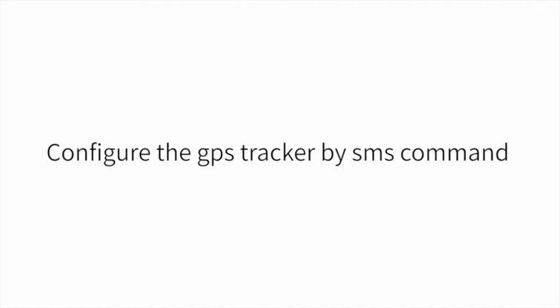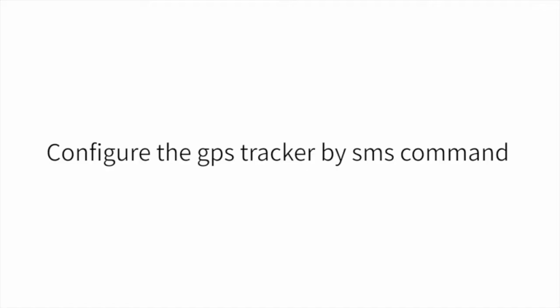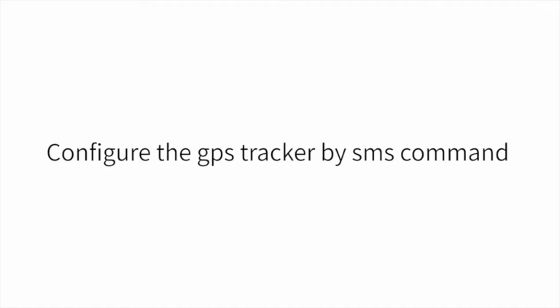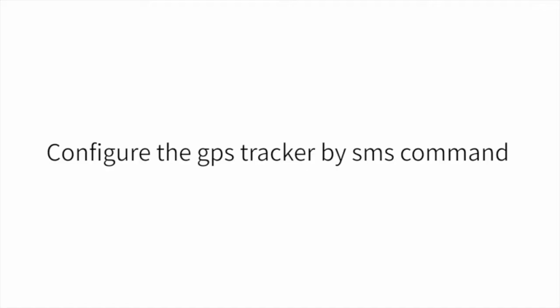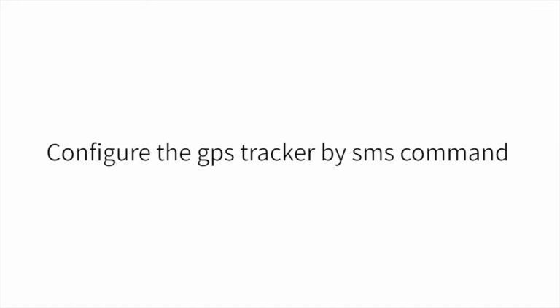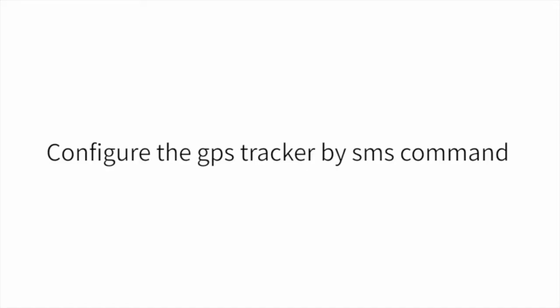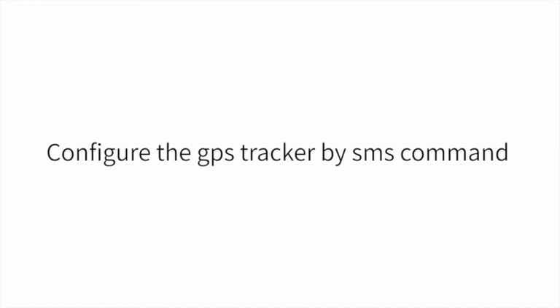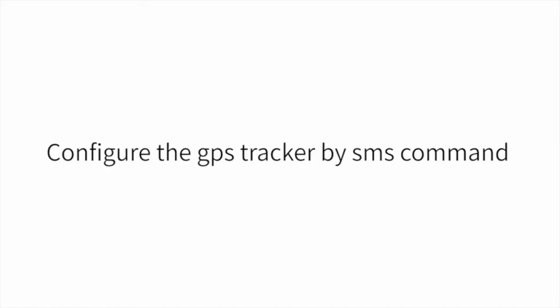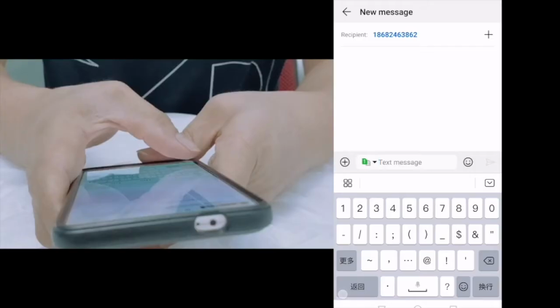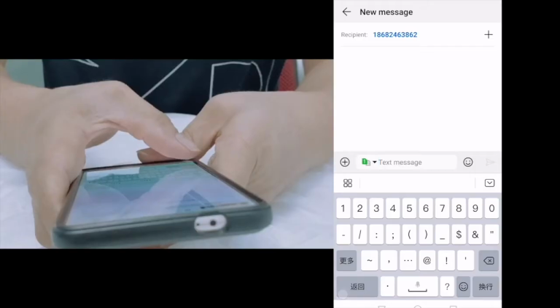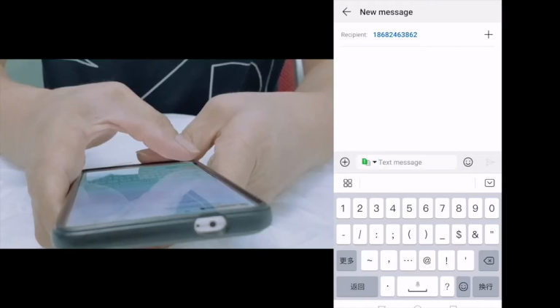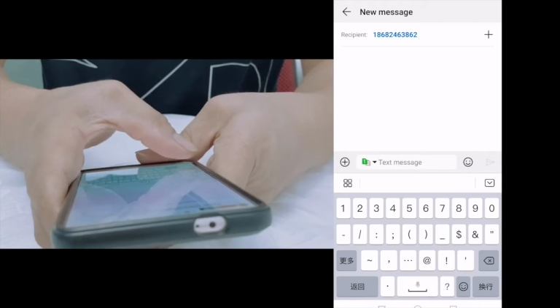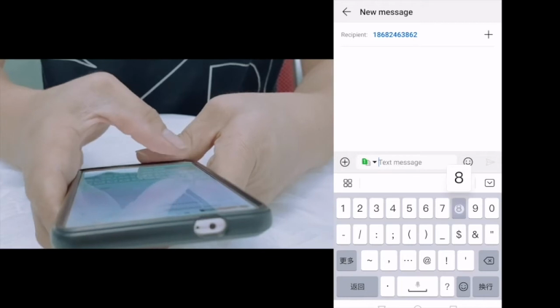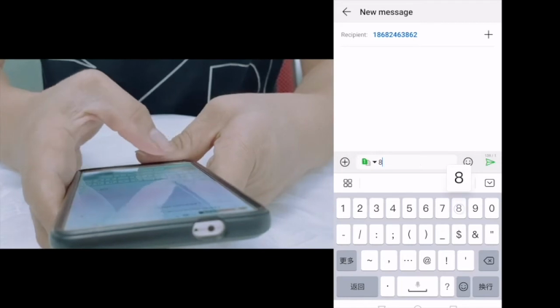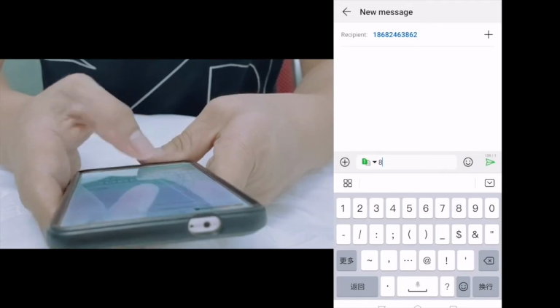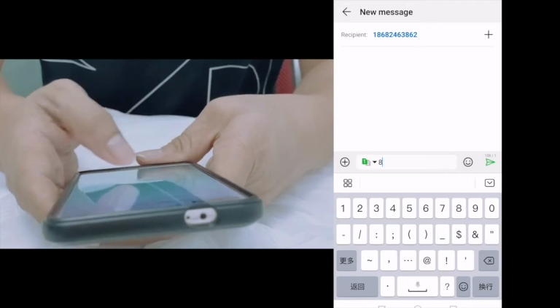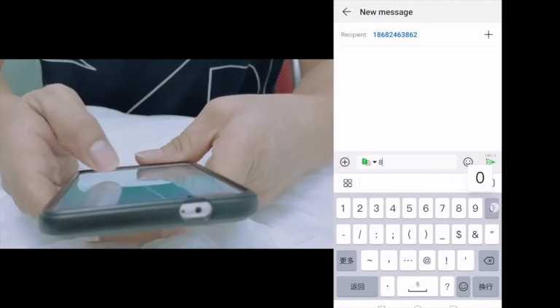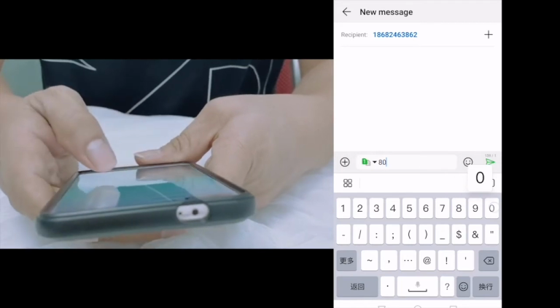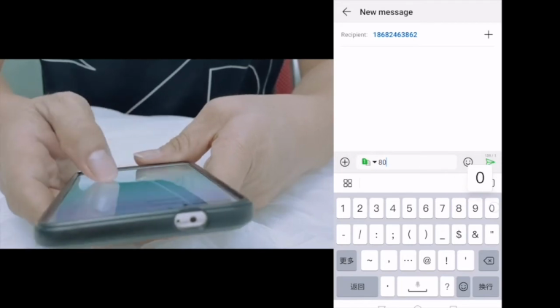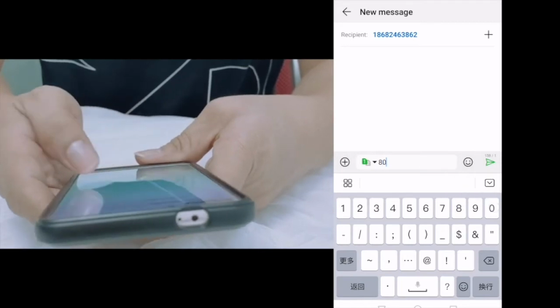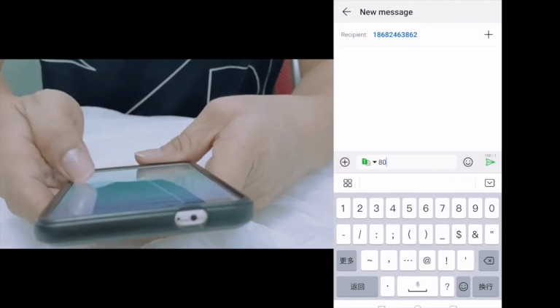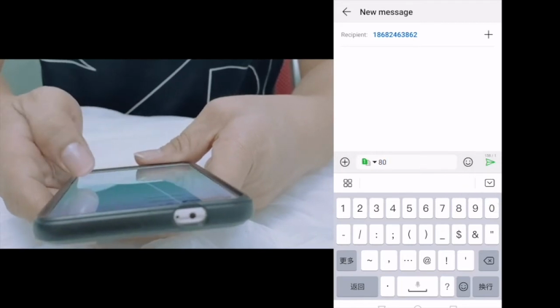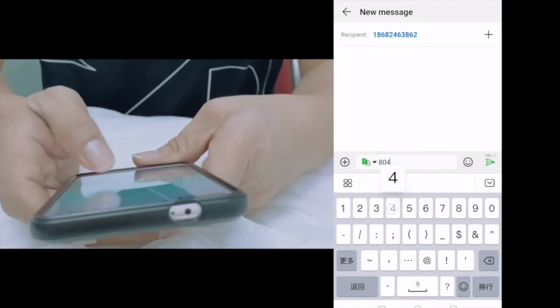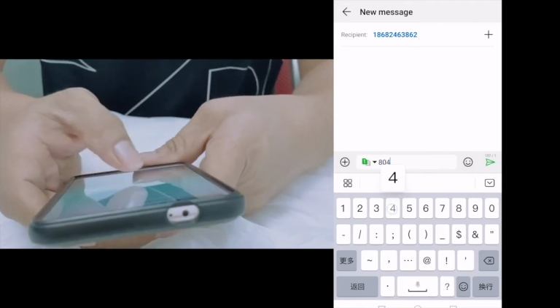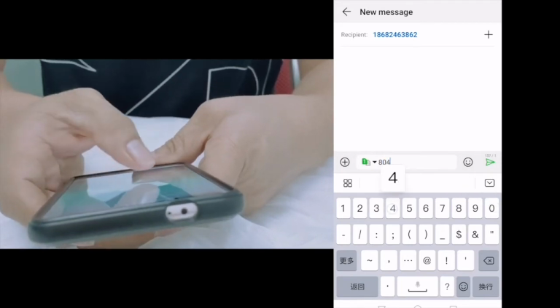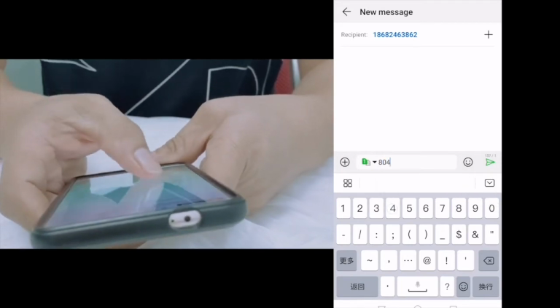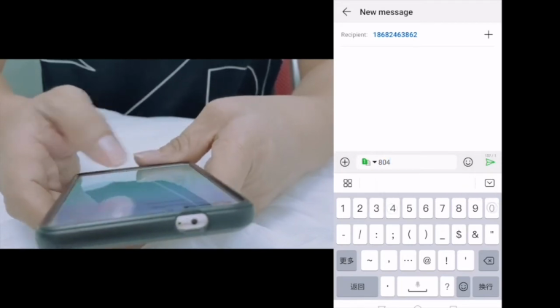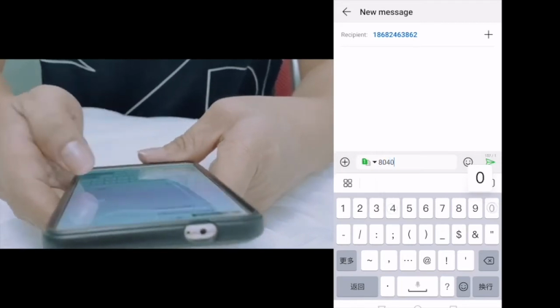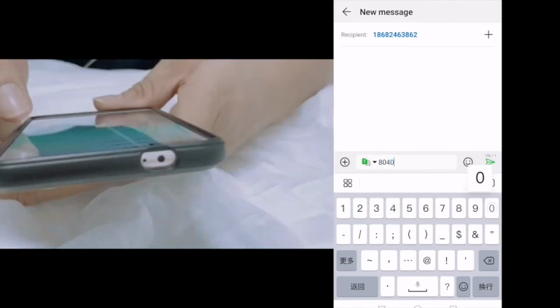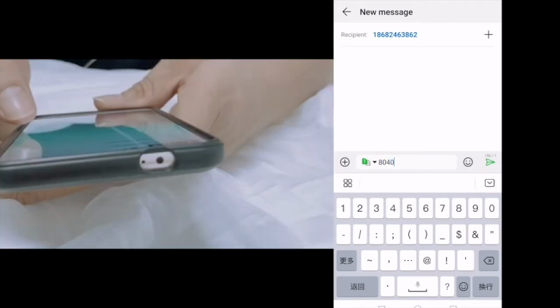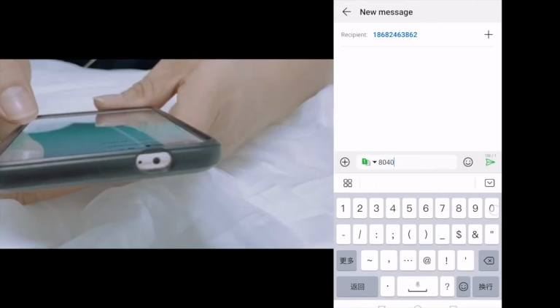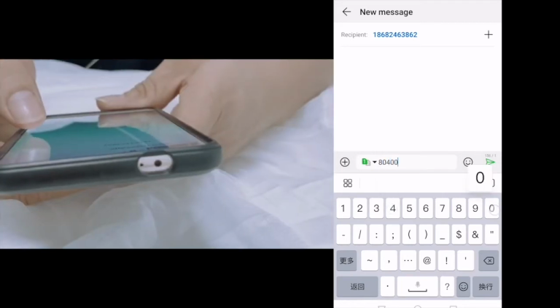Follow the user manual to set the APN. You can contact your SIM card provider to get your SIM card APN.